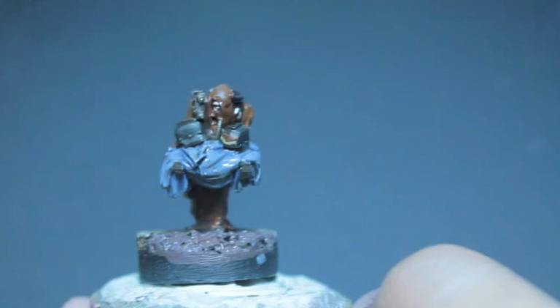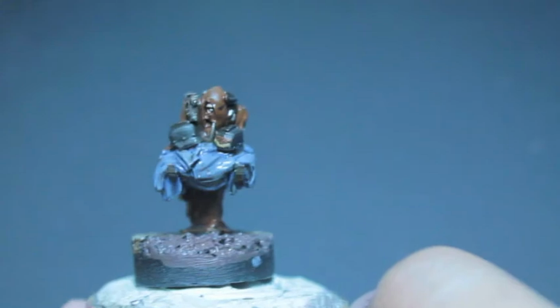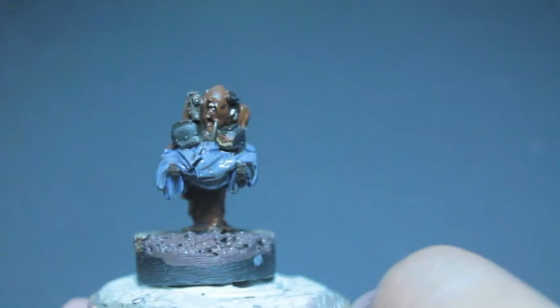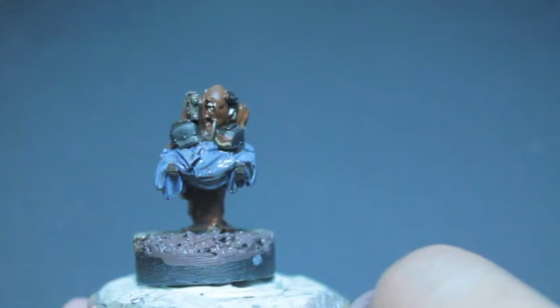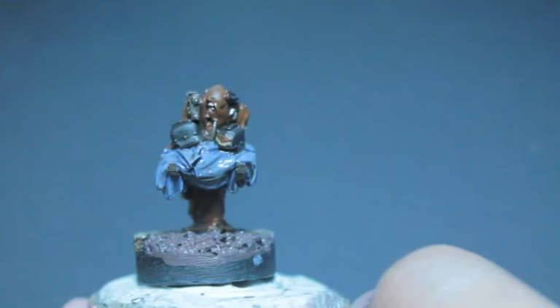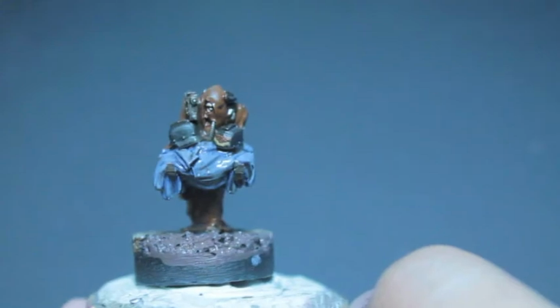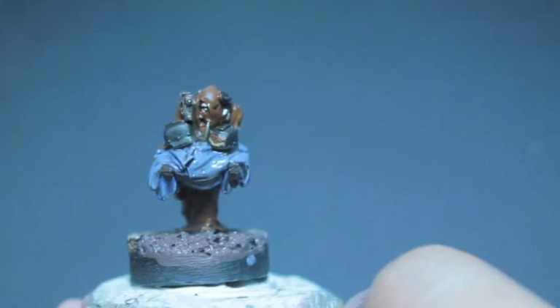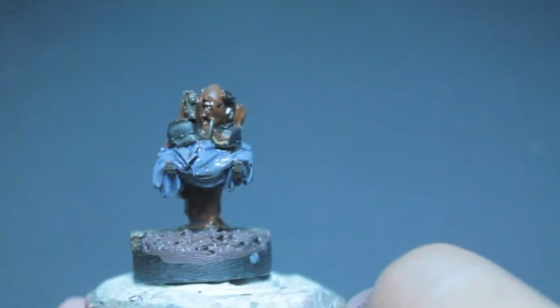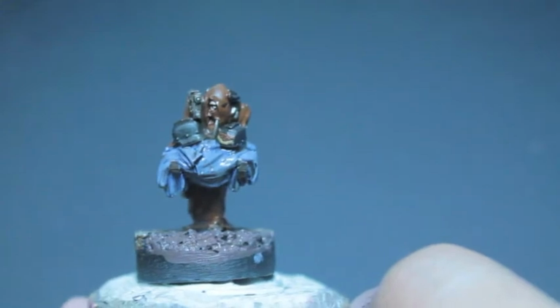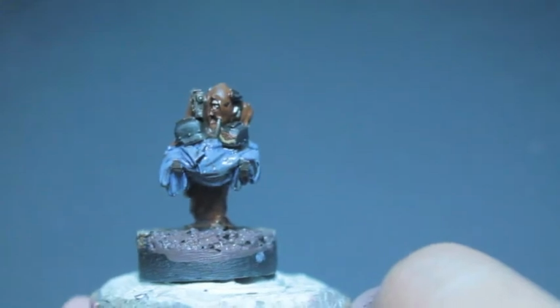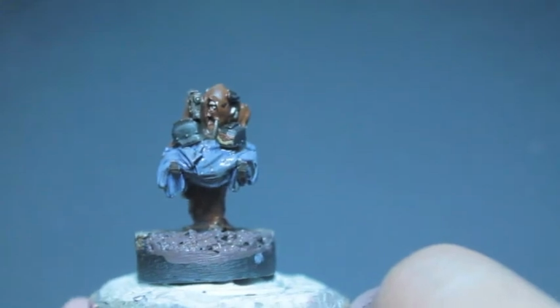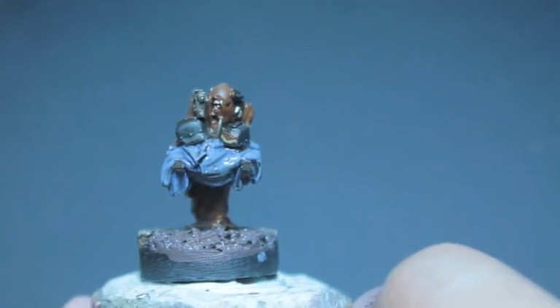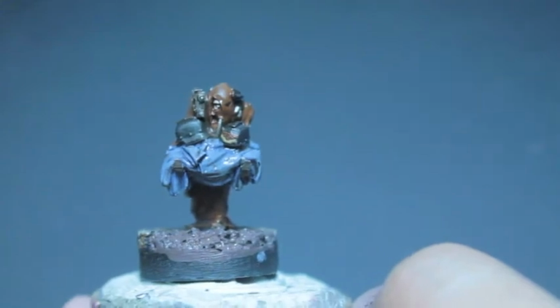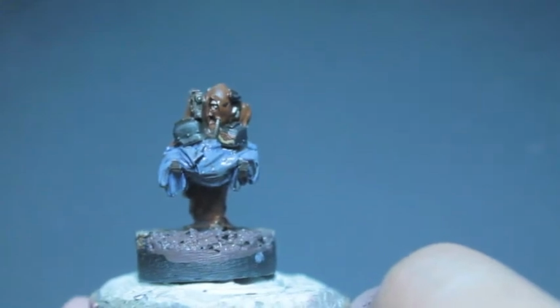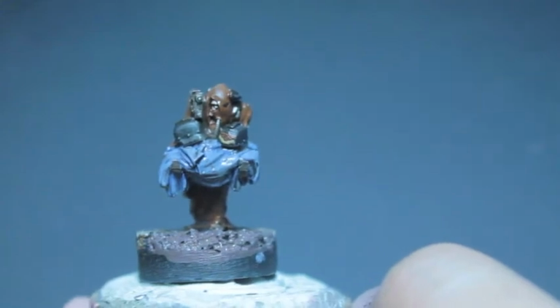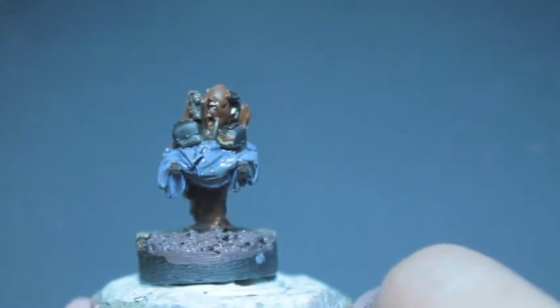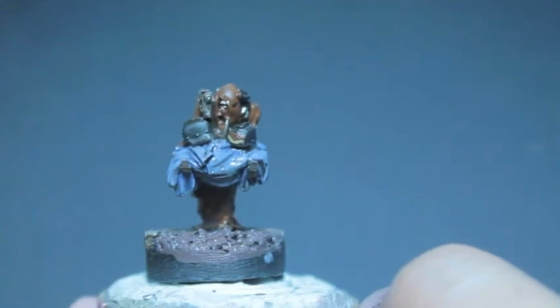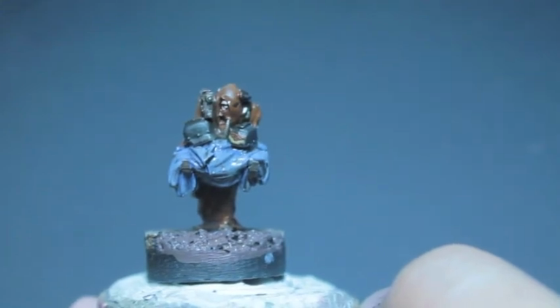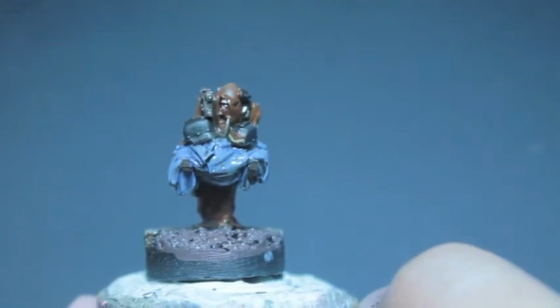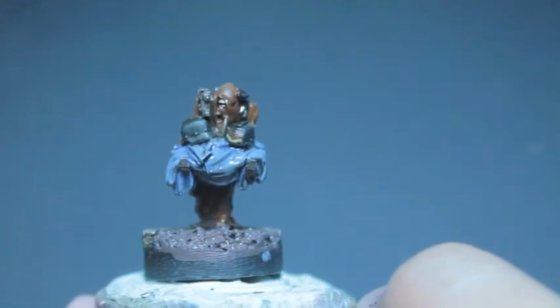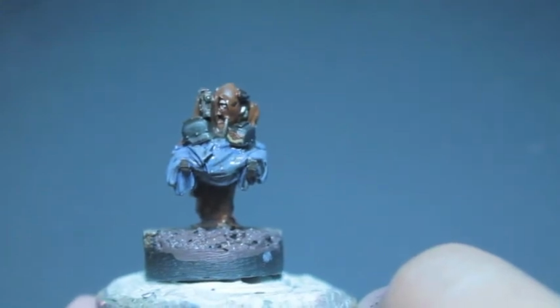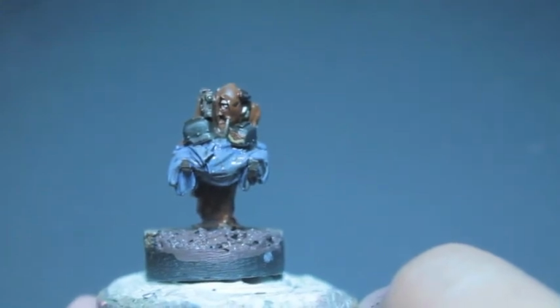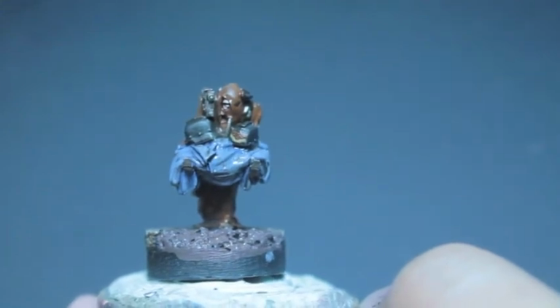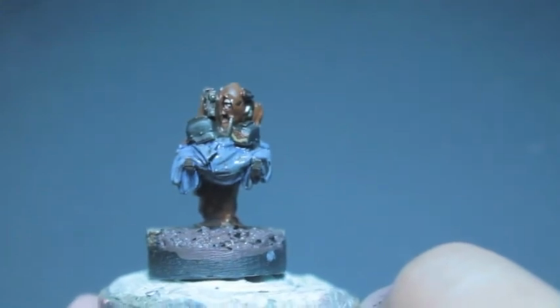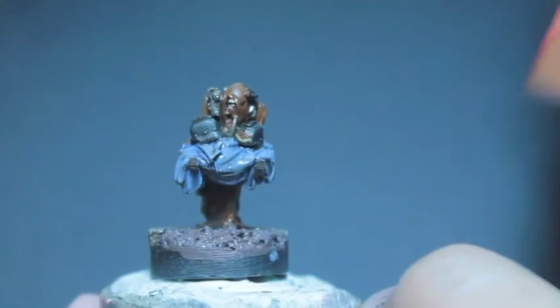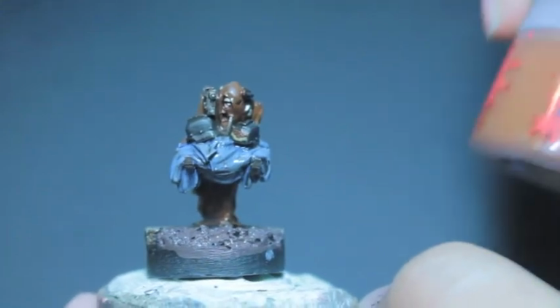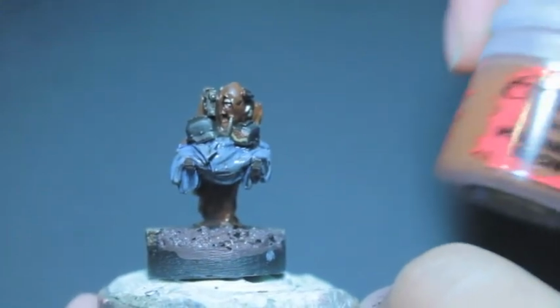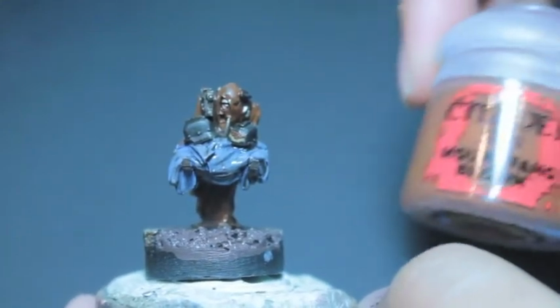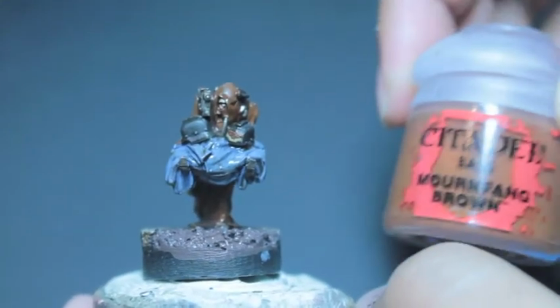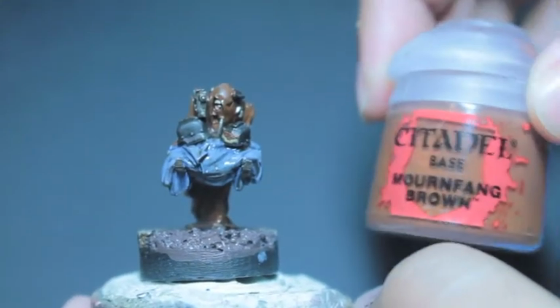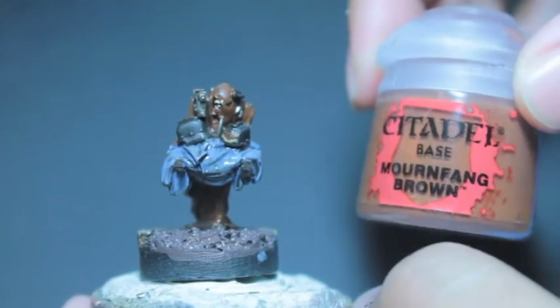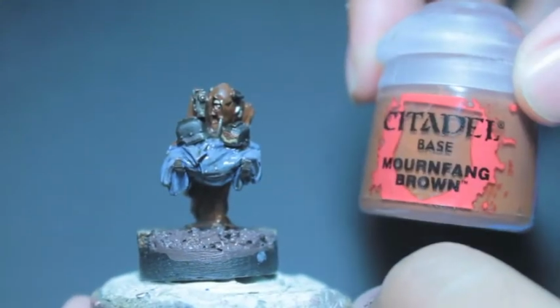What up, players? It's Warboss. Today we're going to paint this Carrying Servitor.